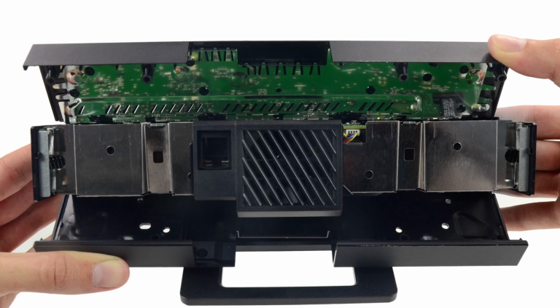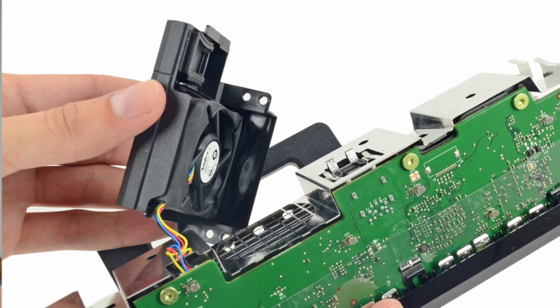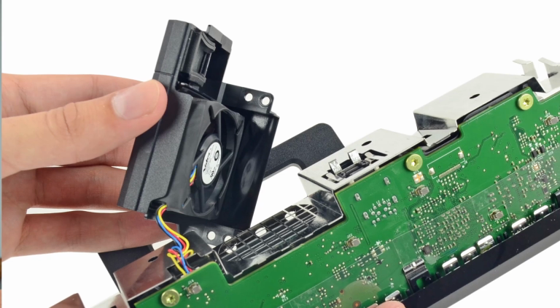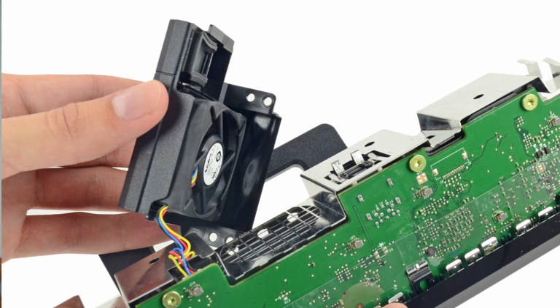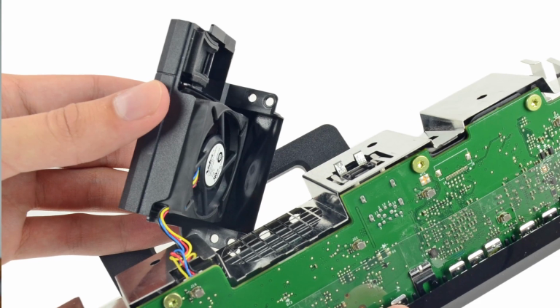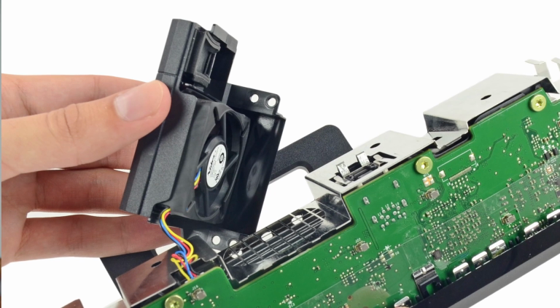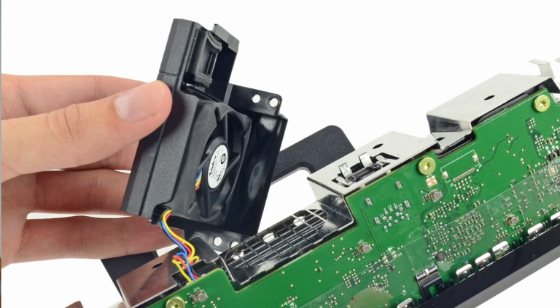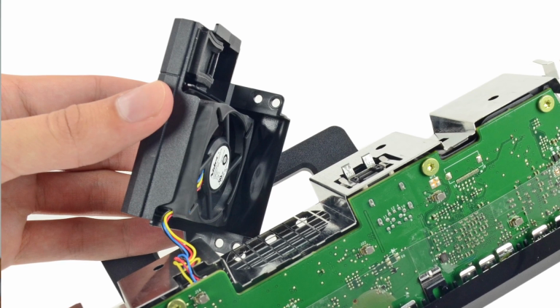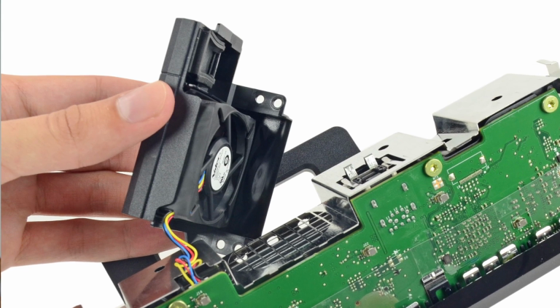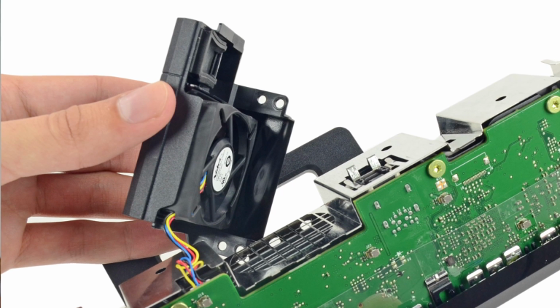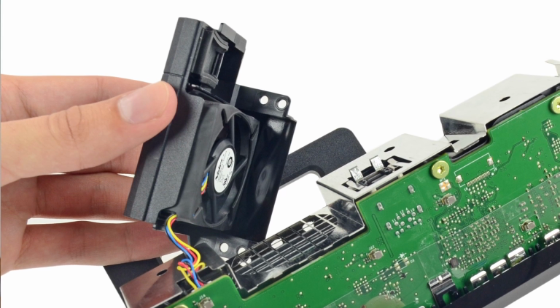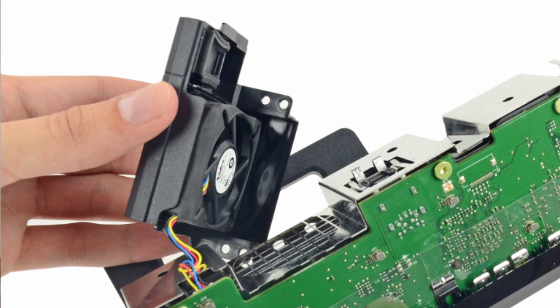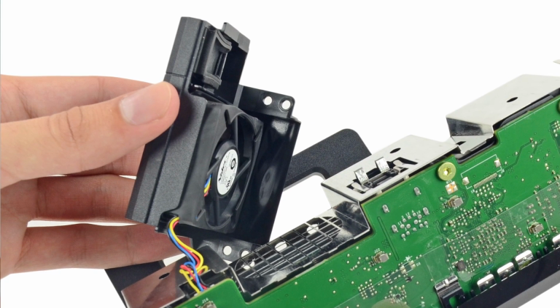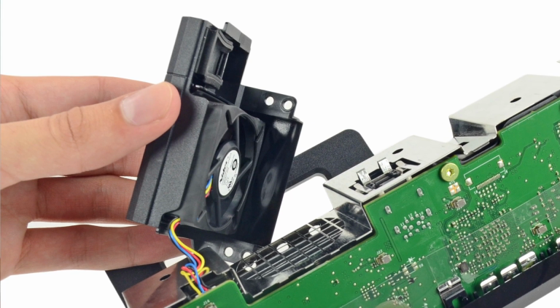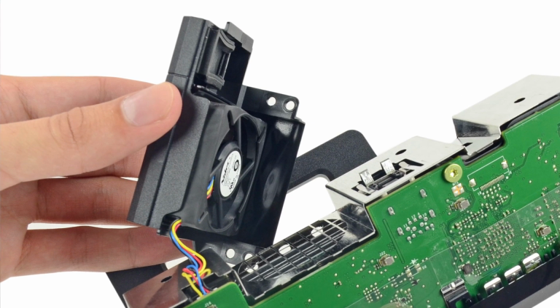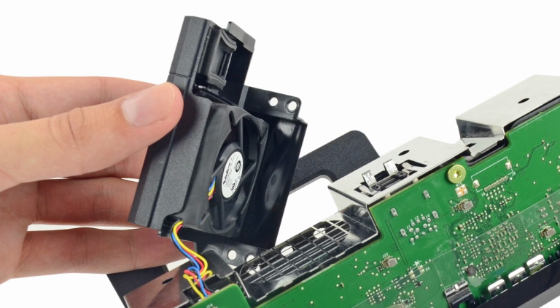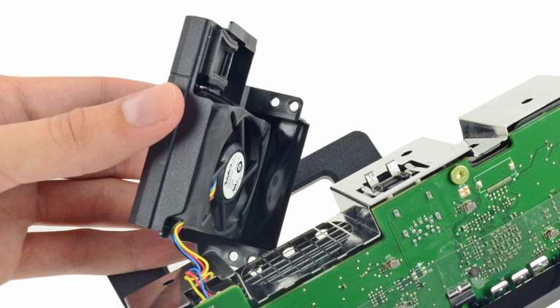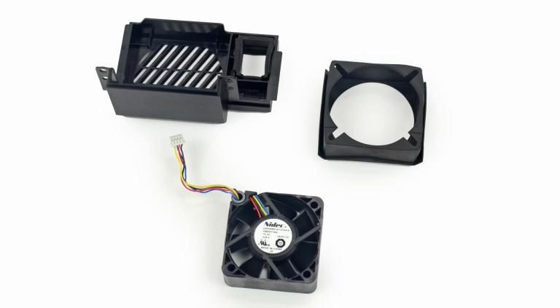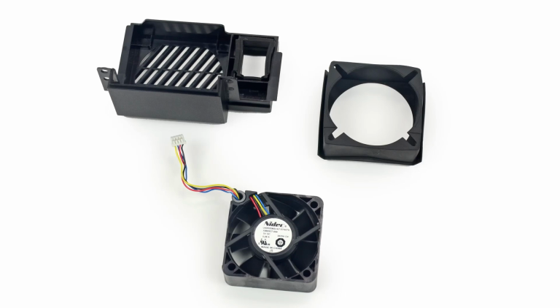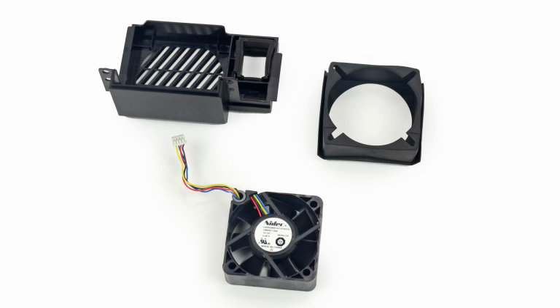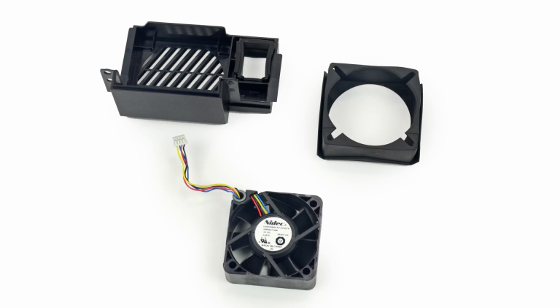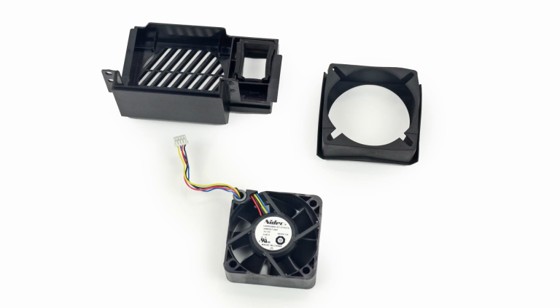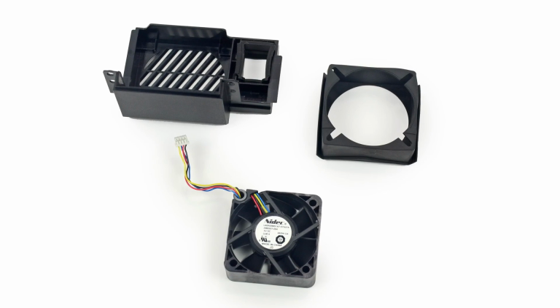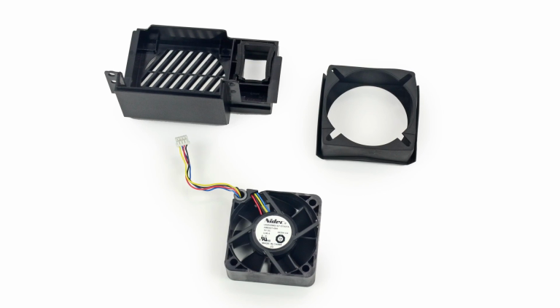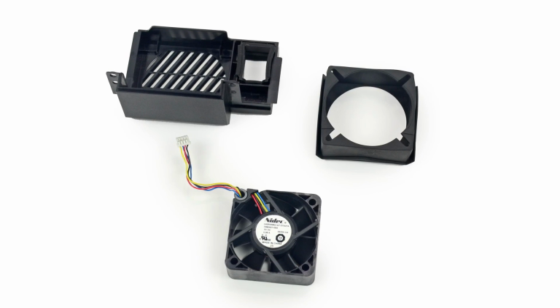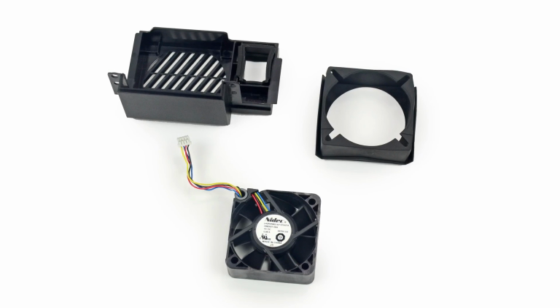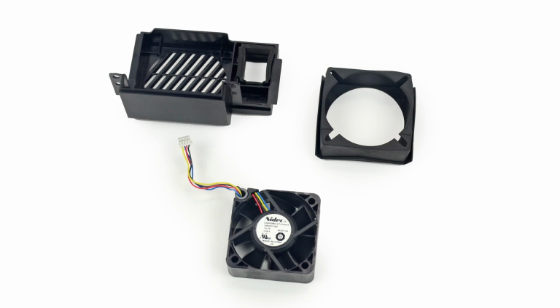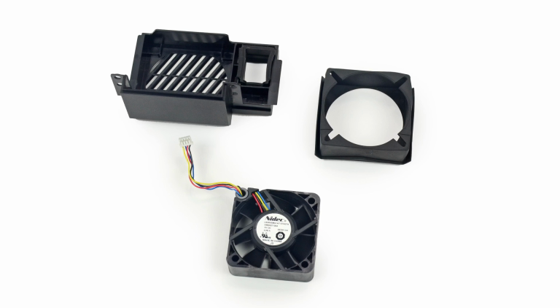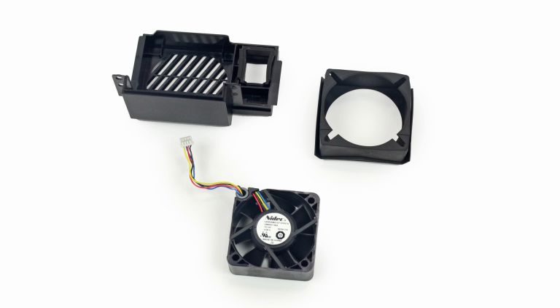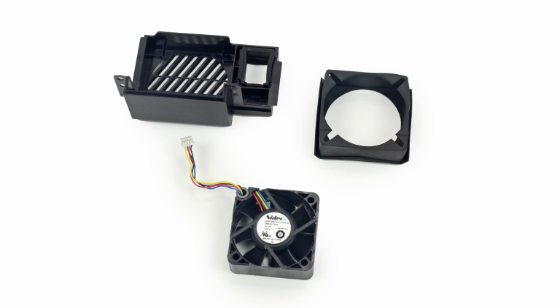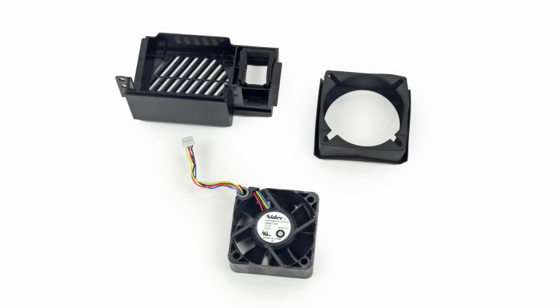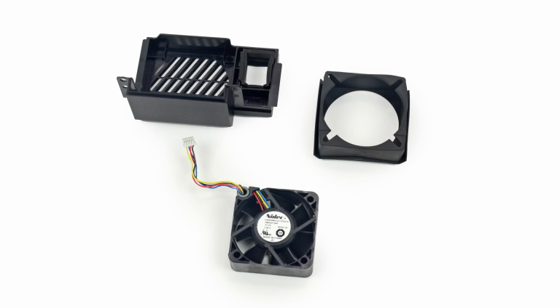Then we make quick work of the Kinect's cooling system, which consists of an adorable little 5-volt DC fan and a small grill.